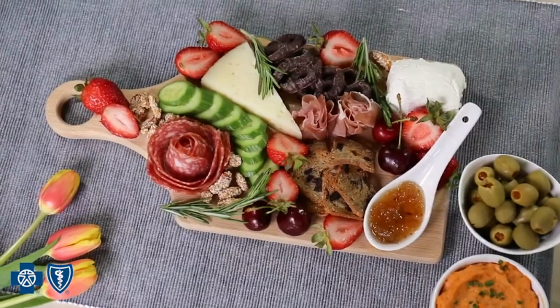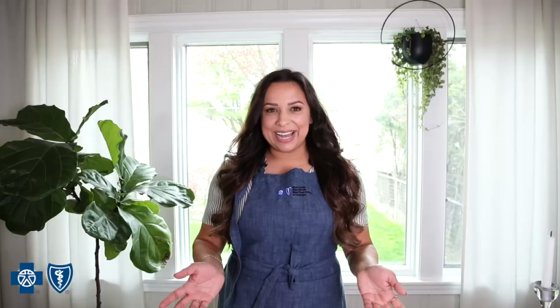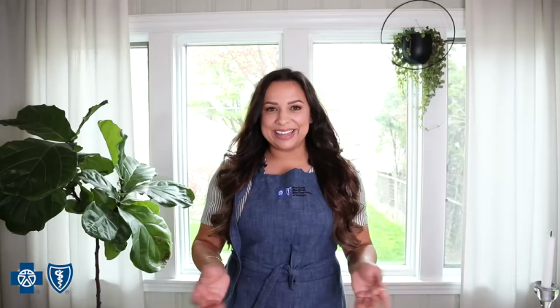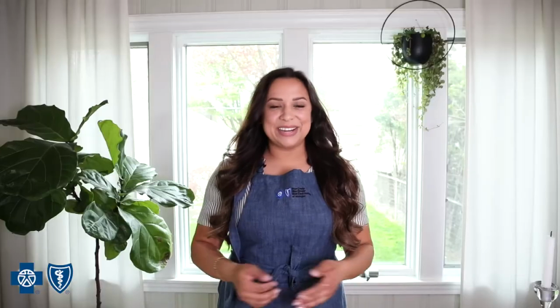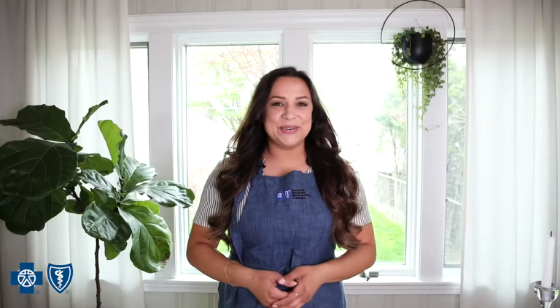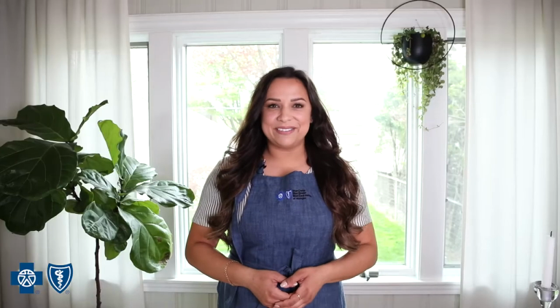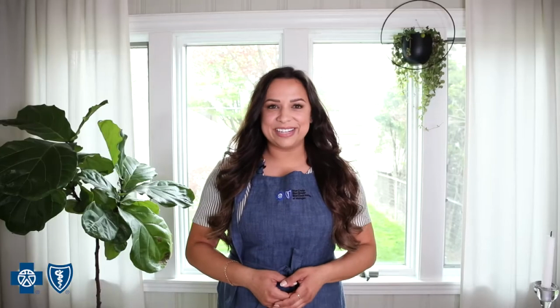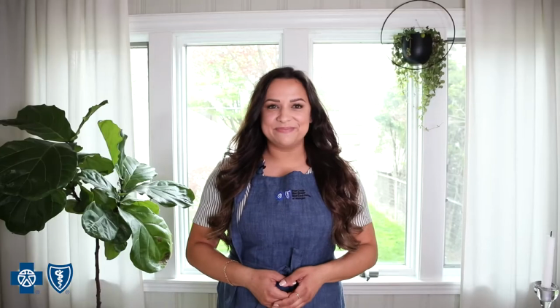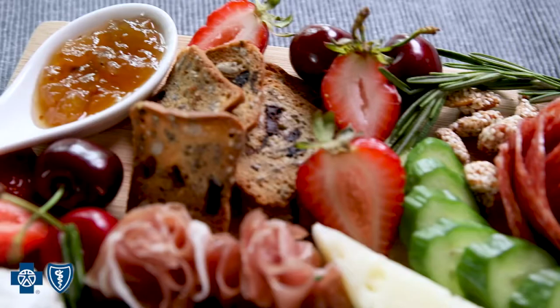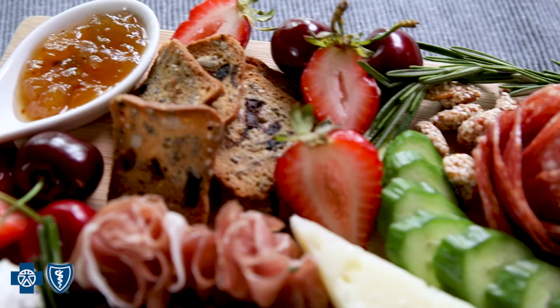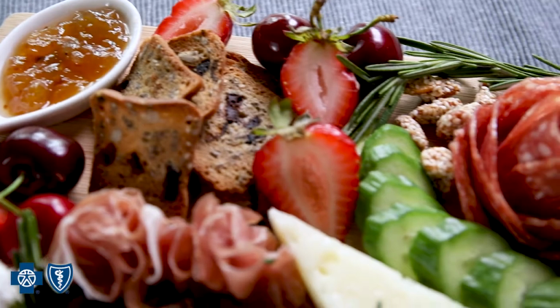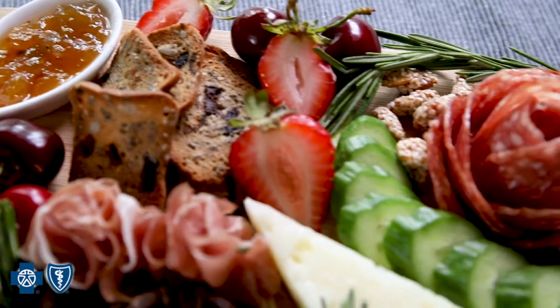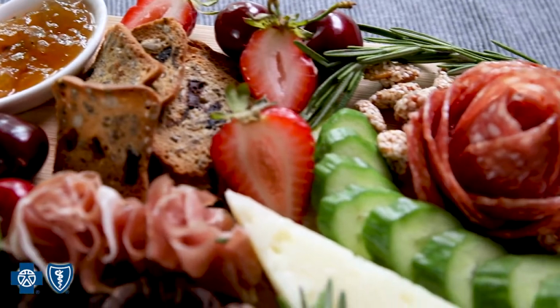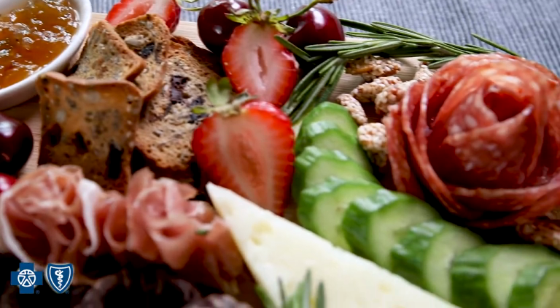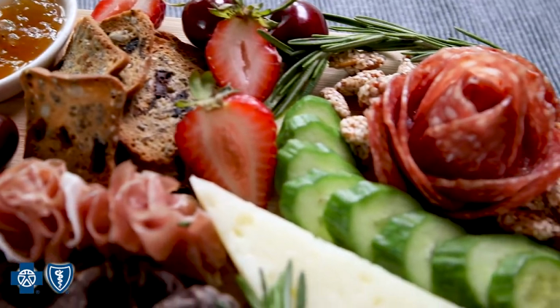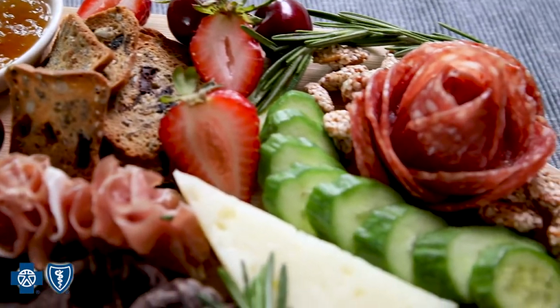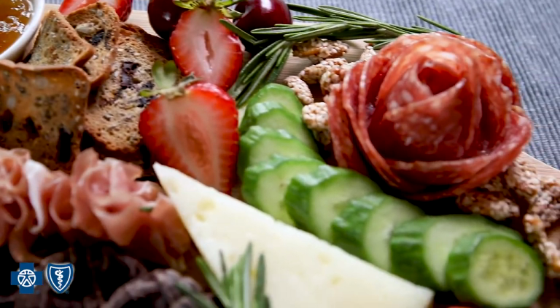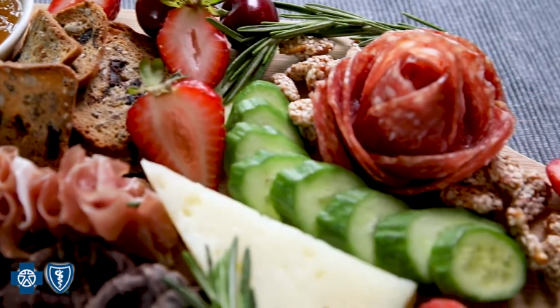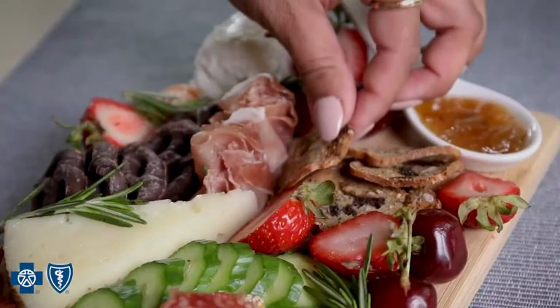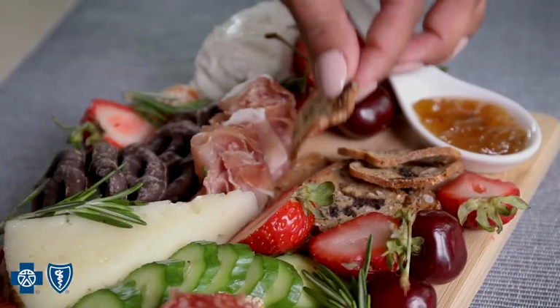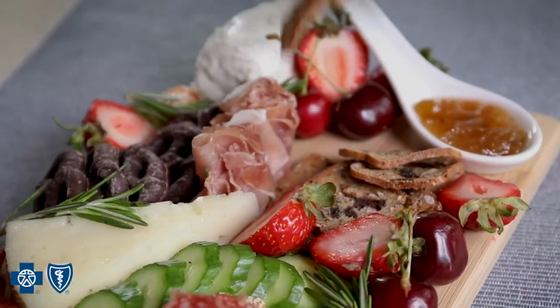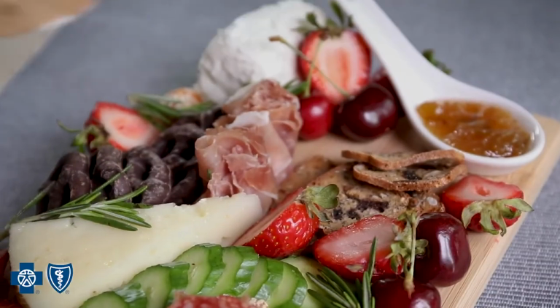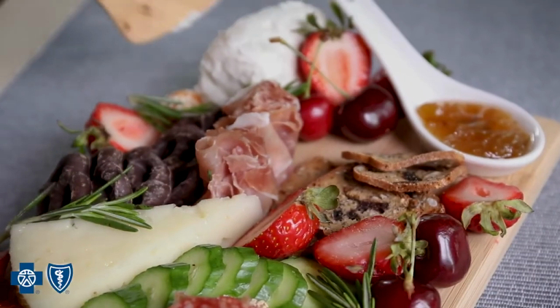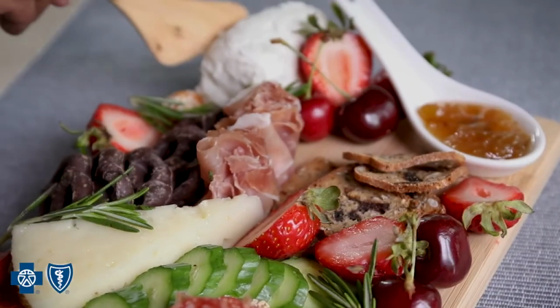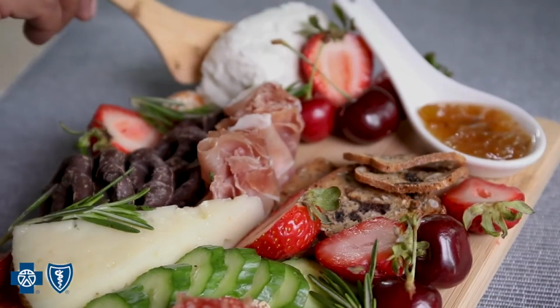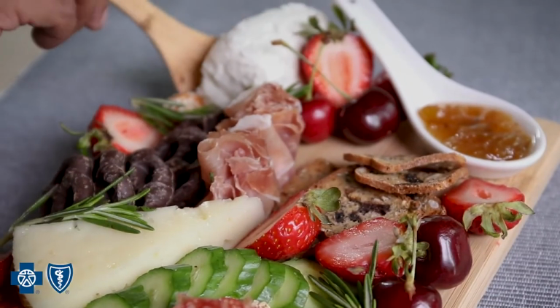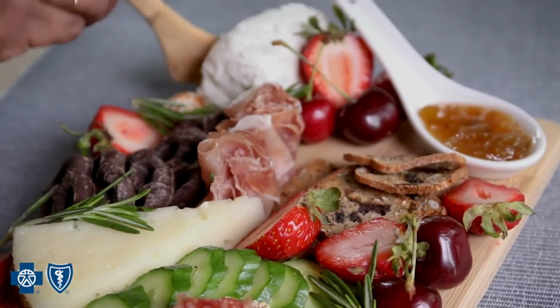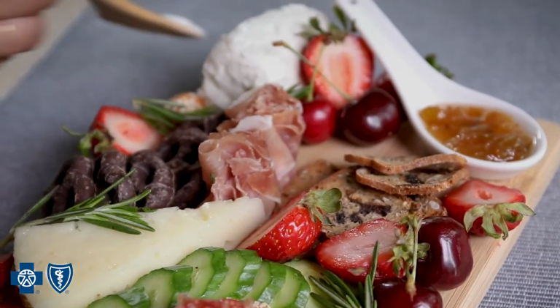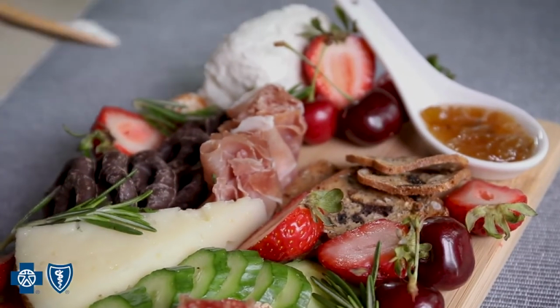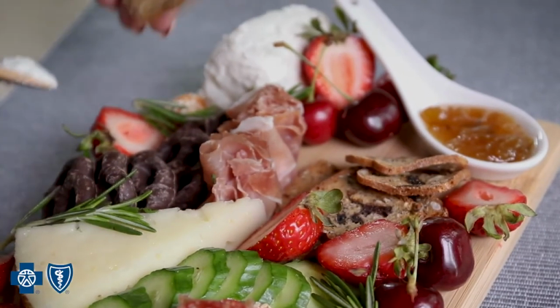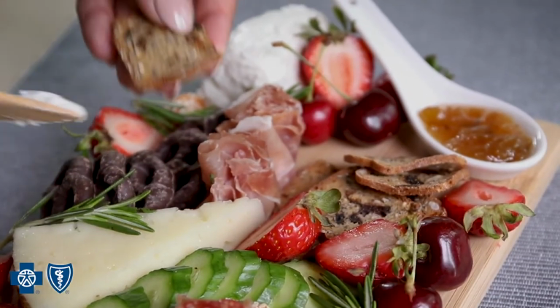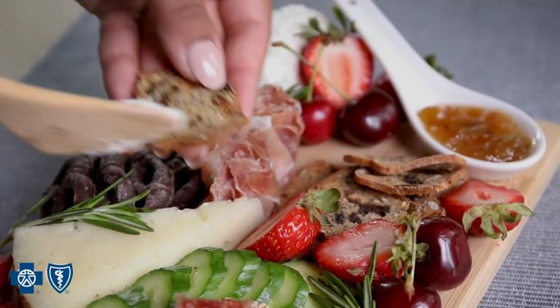Voila, there you have it. It doesn't have to be complicated. The beauty of a charcuterie board is that you can make it your own.